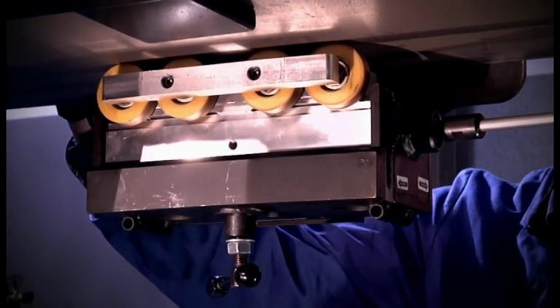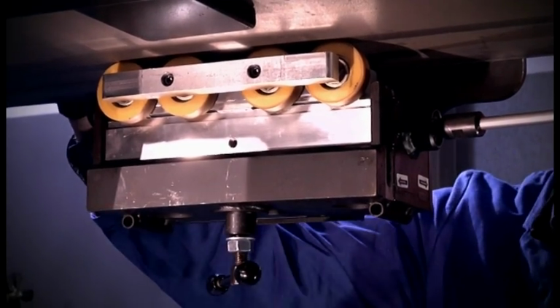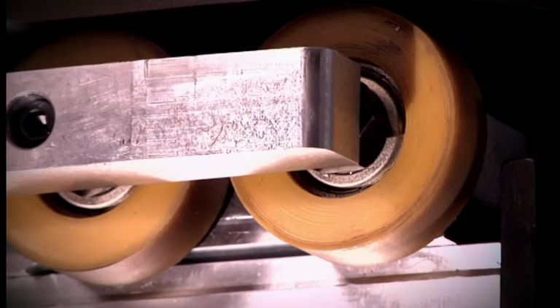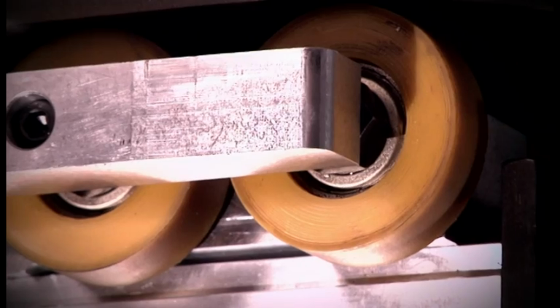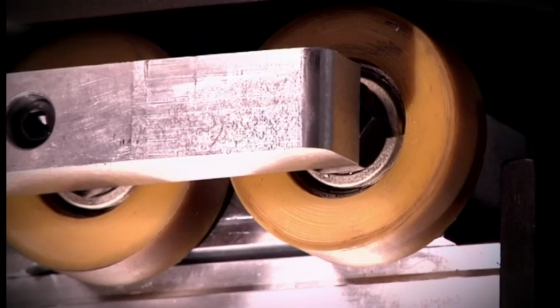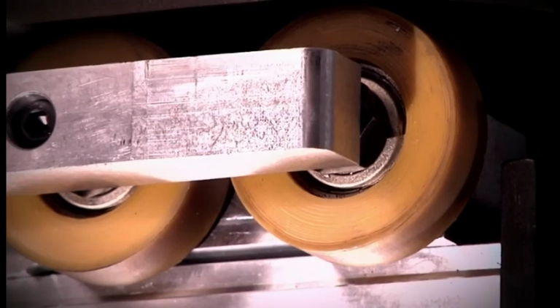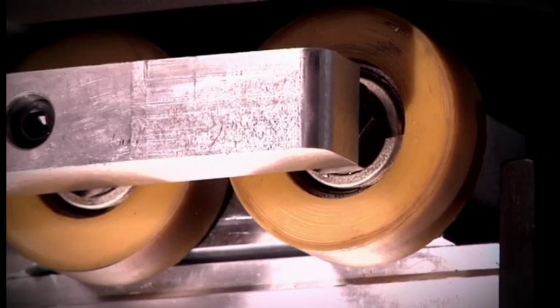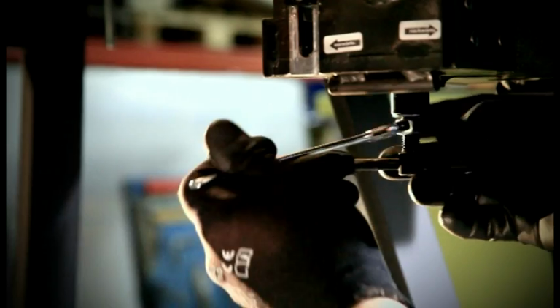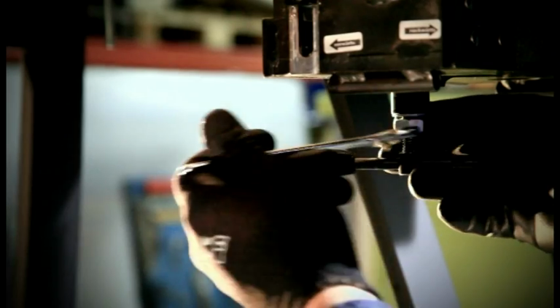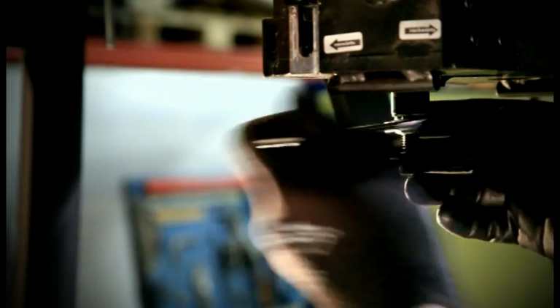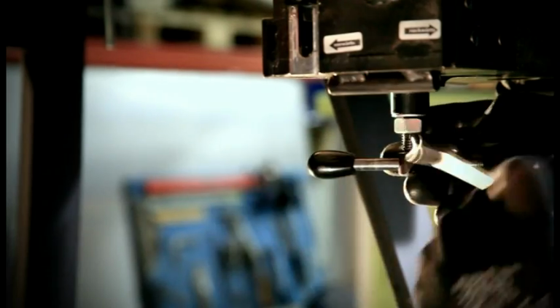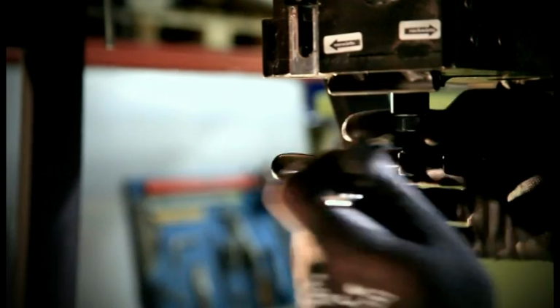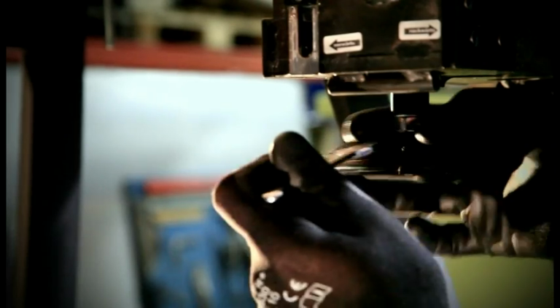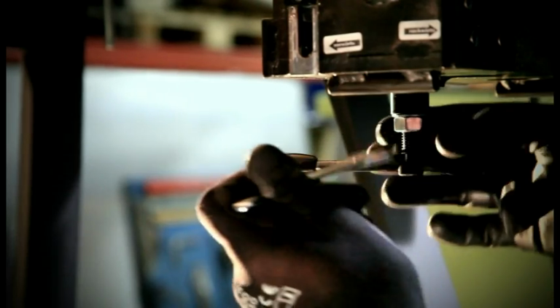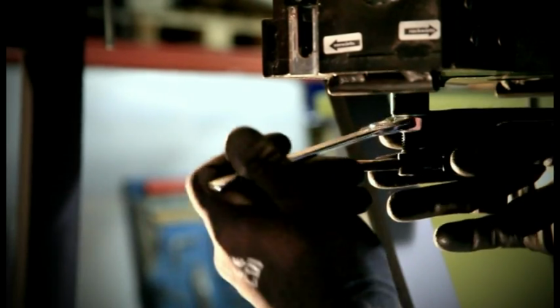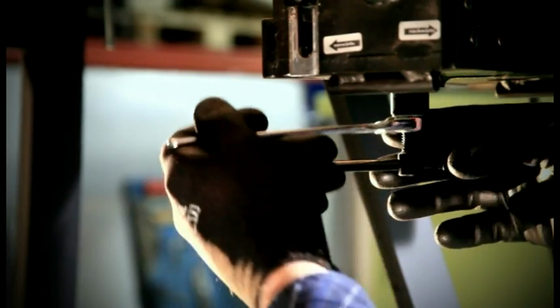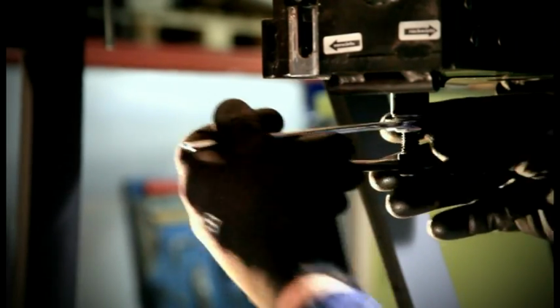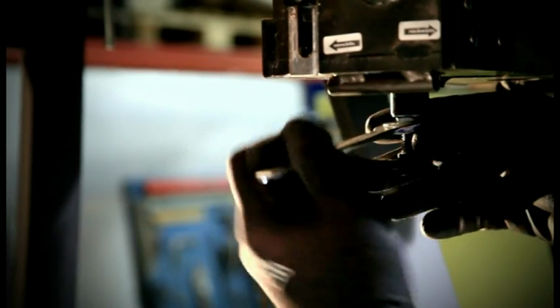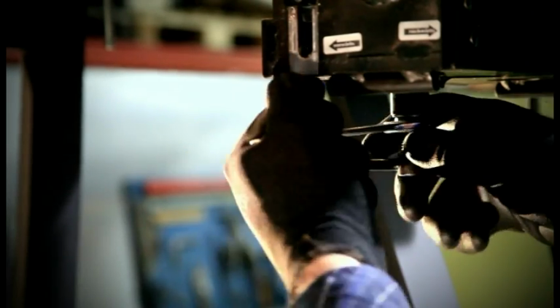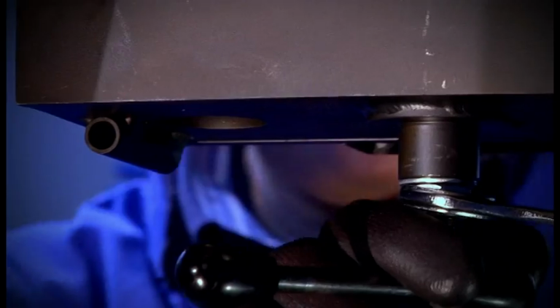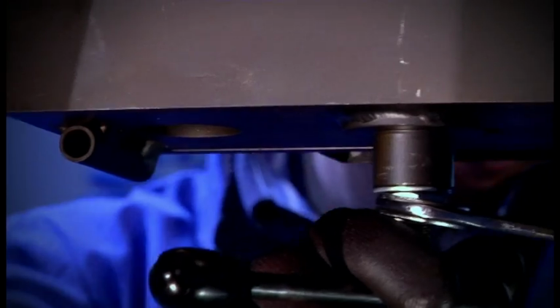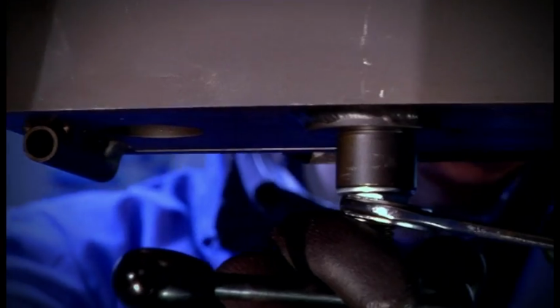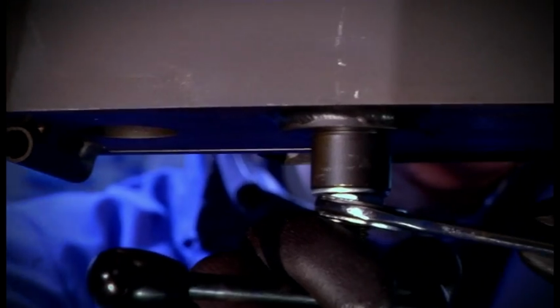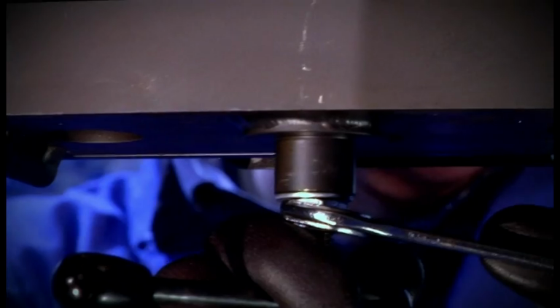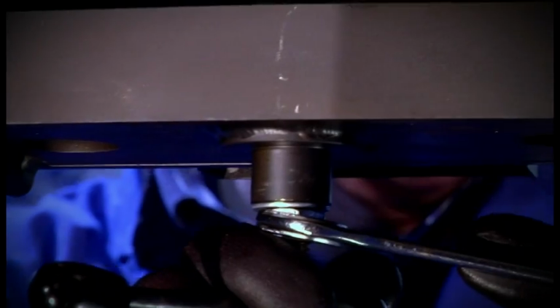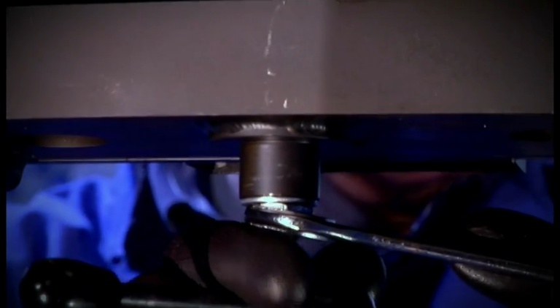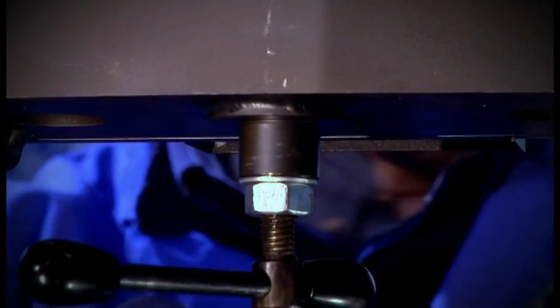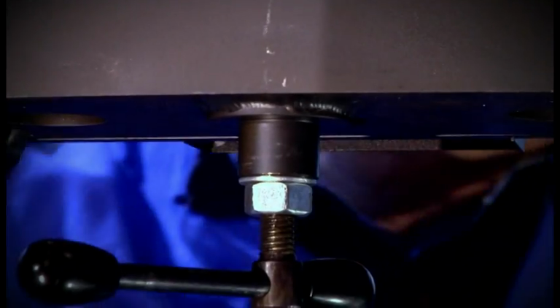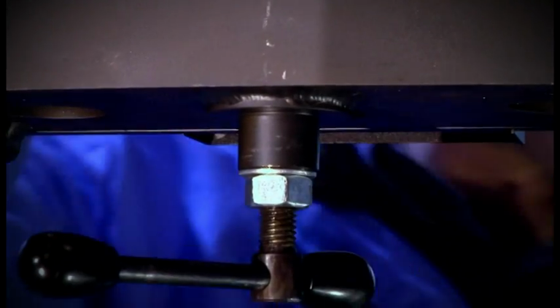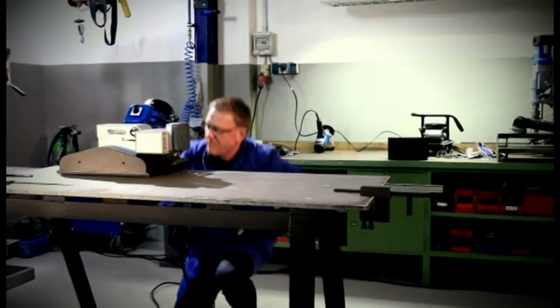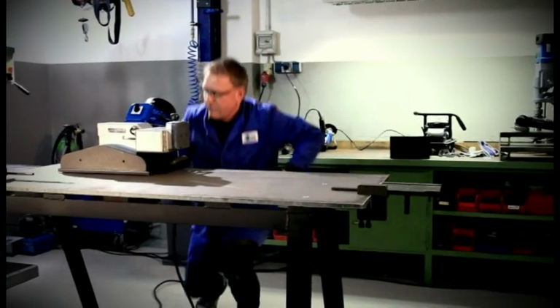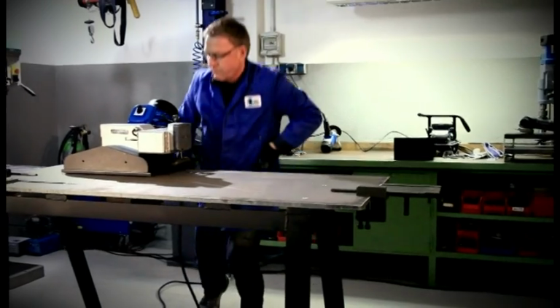Then turn the crank handle by another turn and lock the spindle with the hexagon nut. The guide rollers are optimally pre-stressed now.